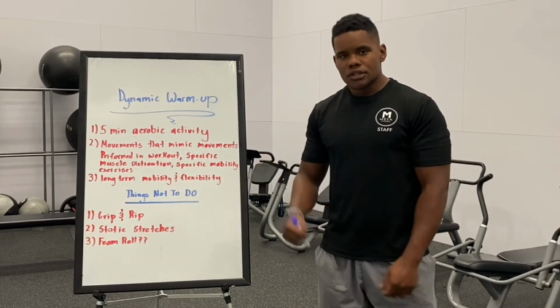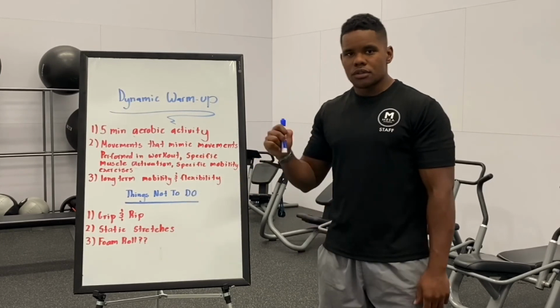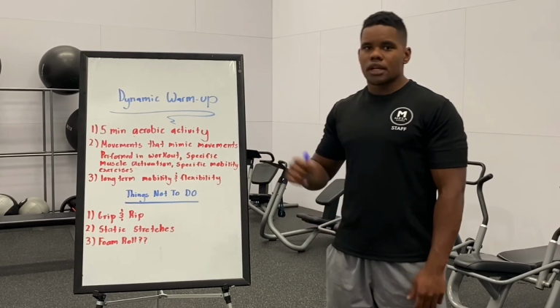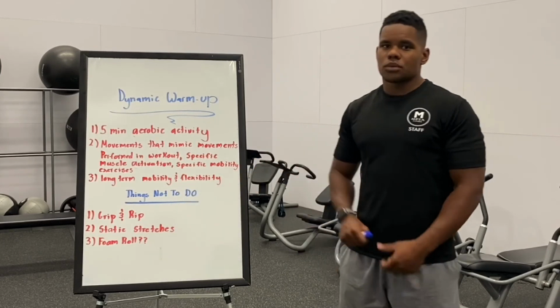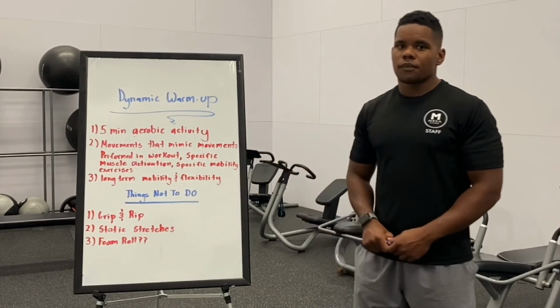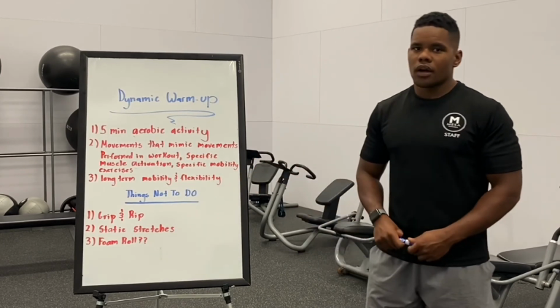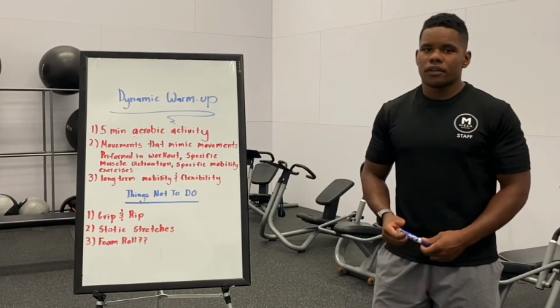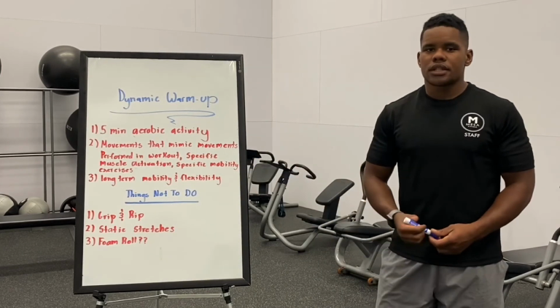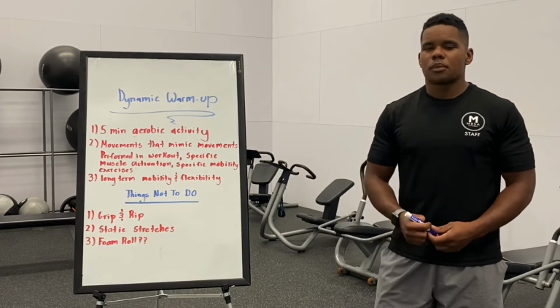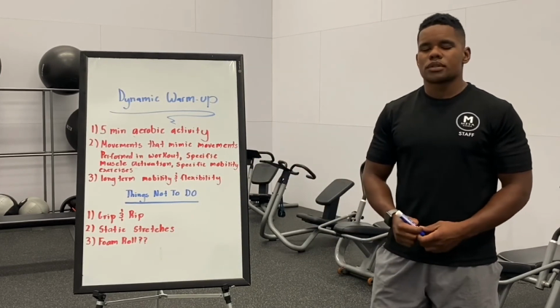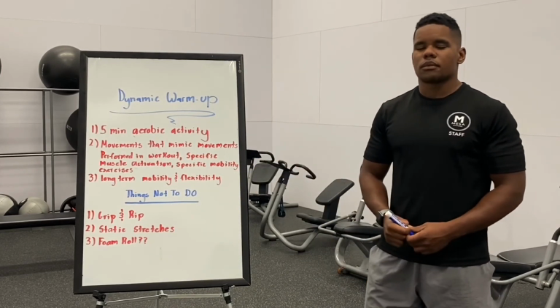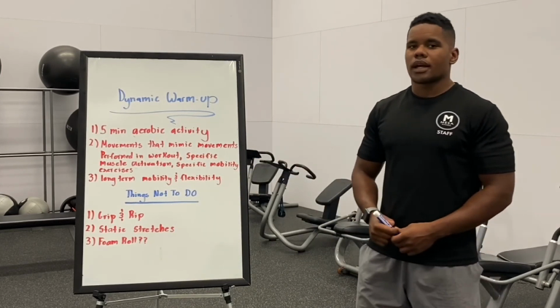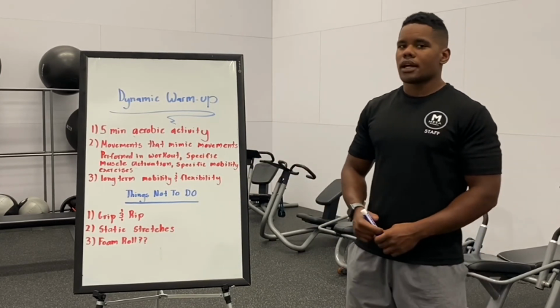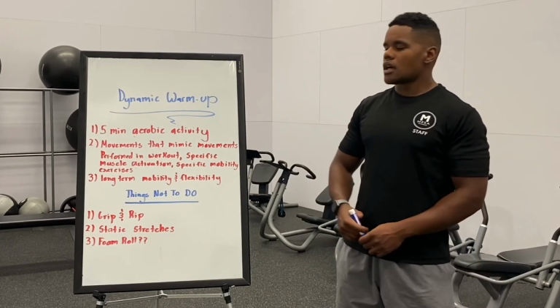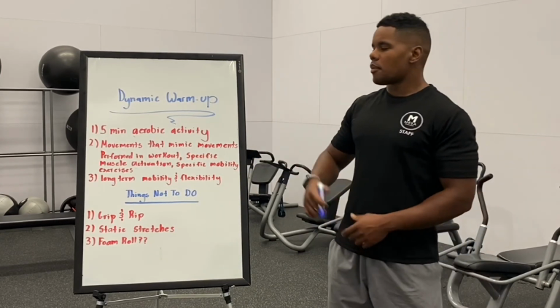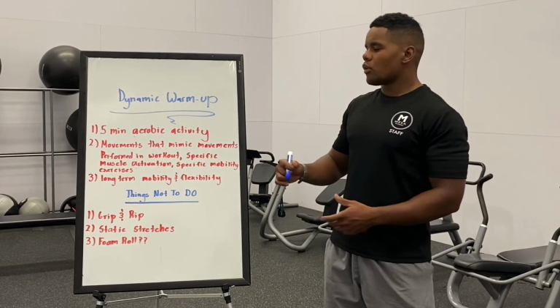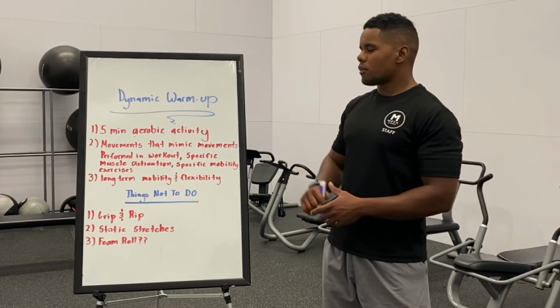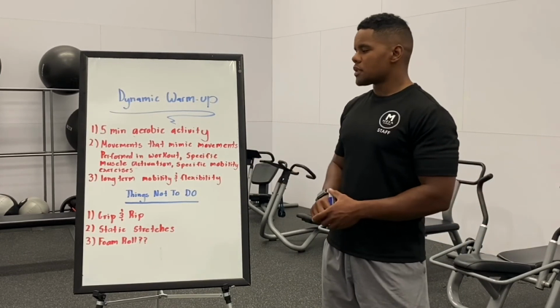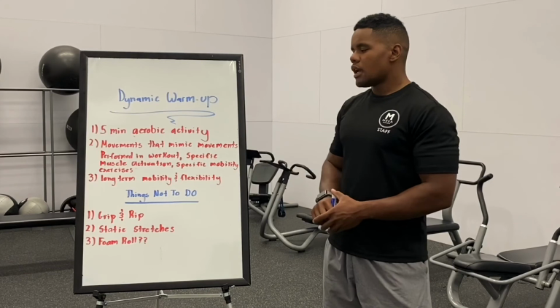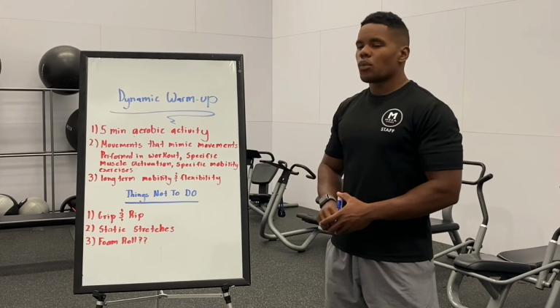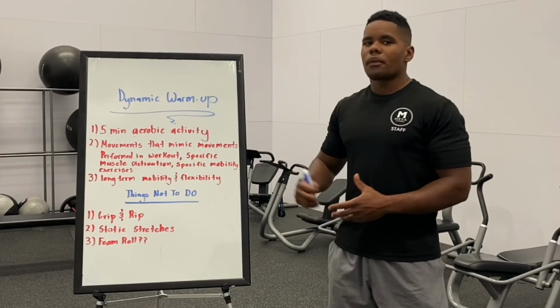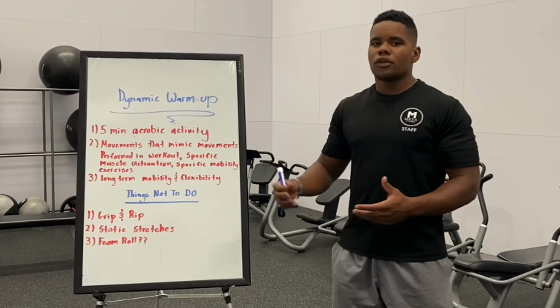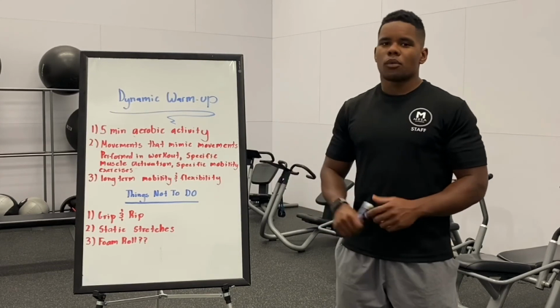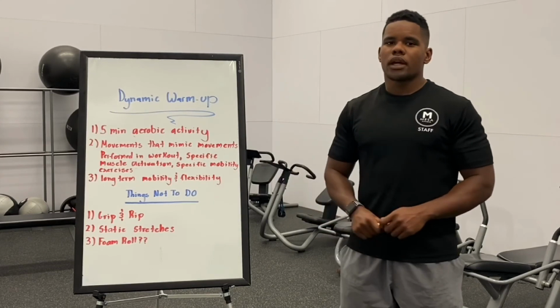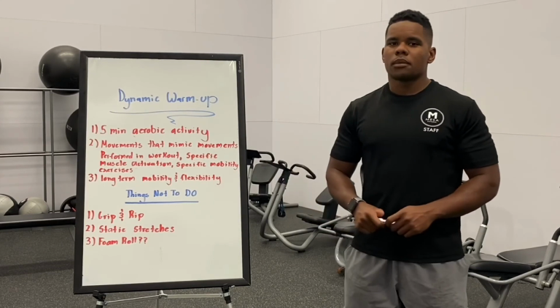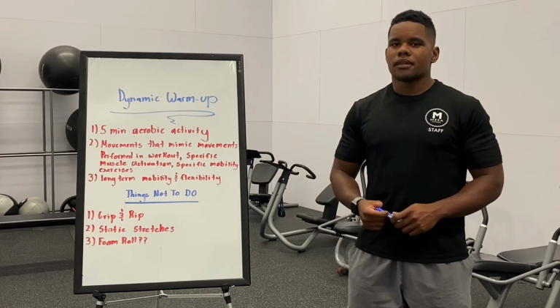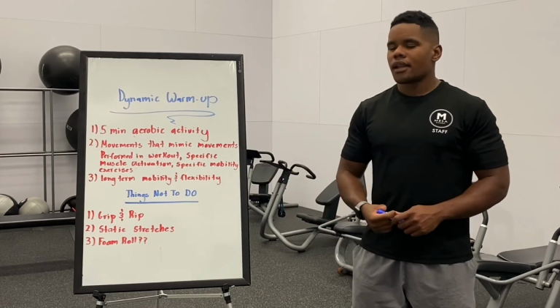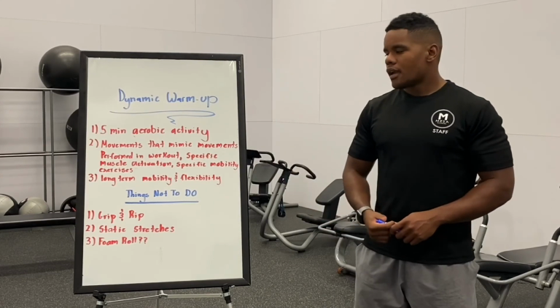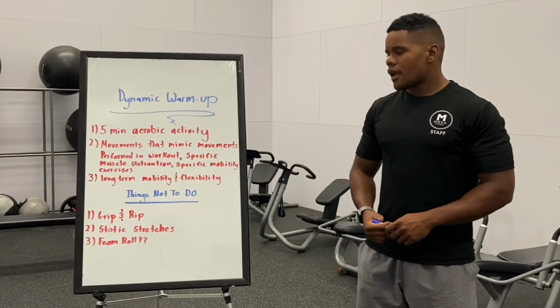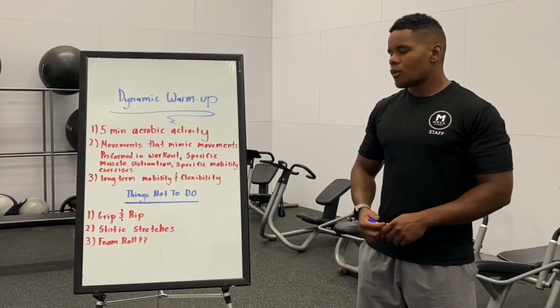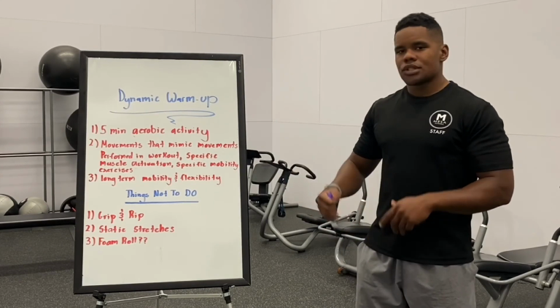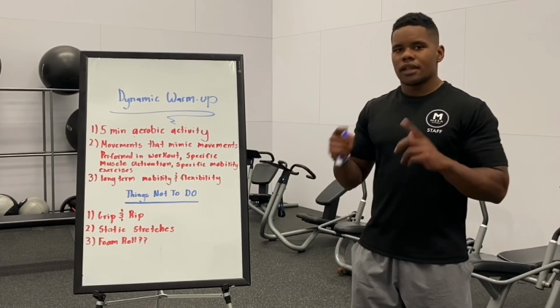So tune in next week — I'll give you examples of some of my clients' upper body warm-ups, why we do them, and why we implement that. We'll see you then.